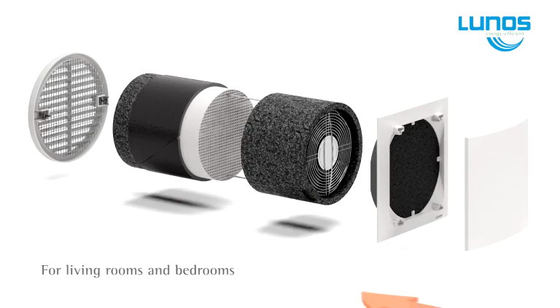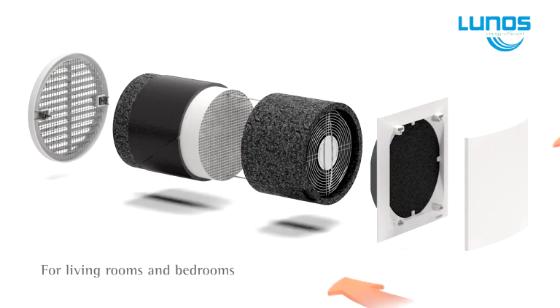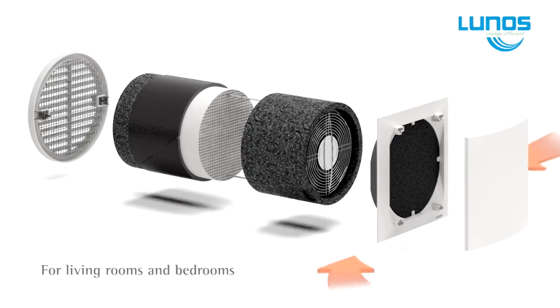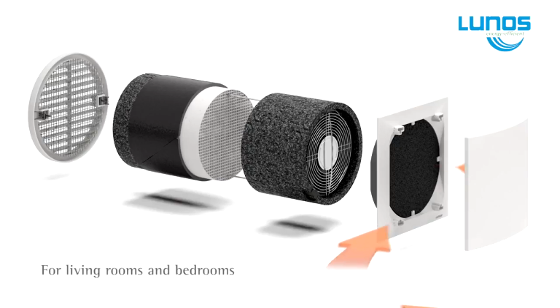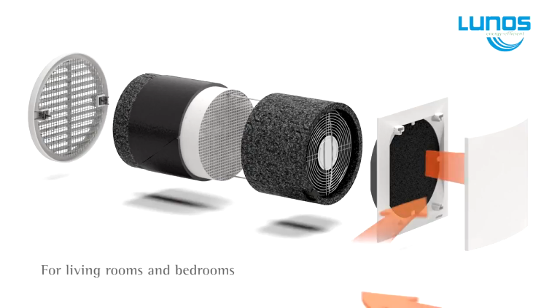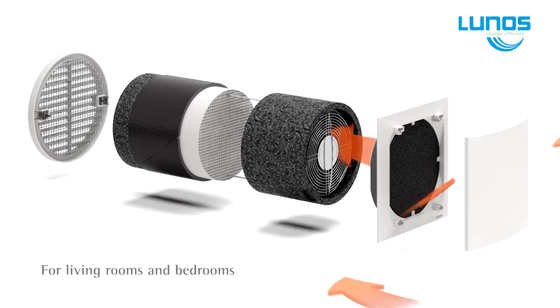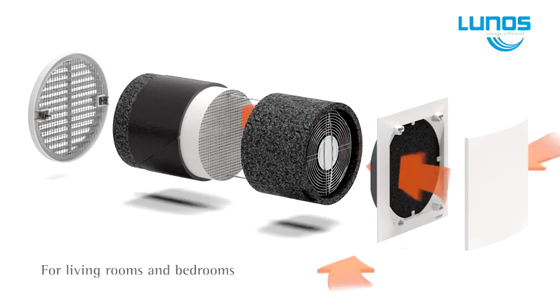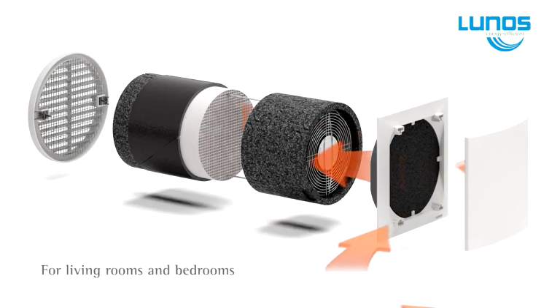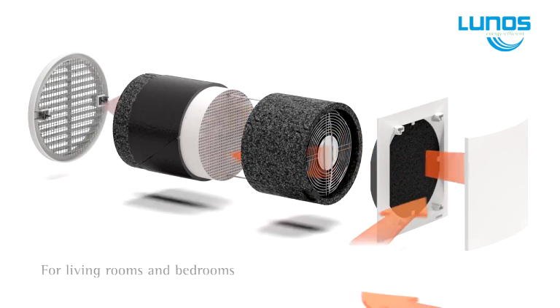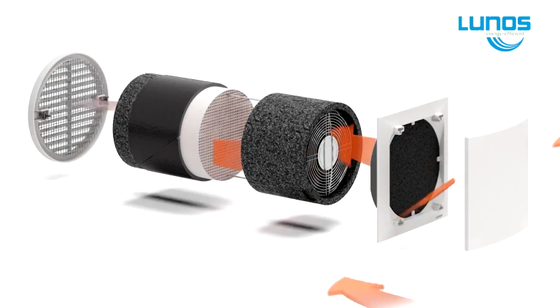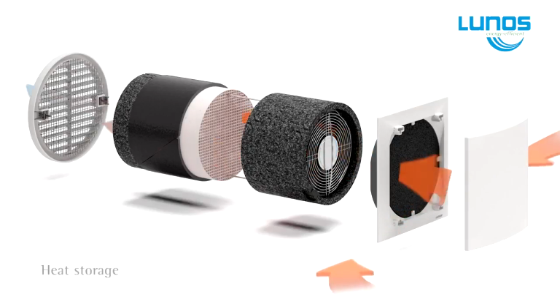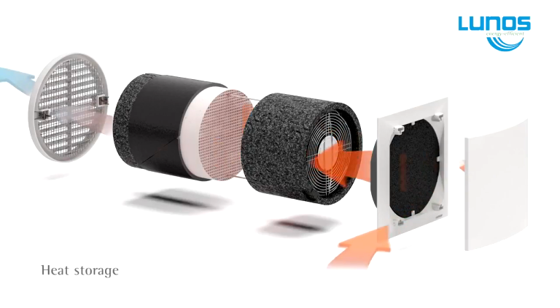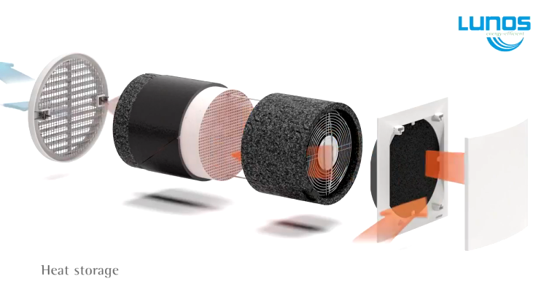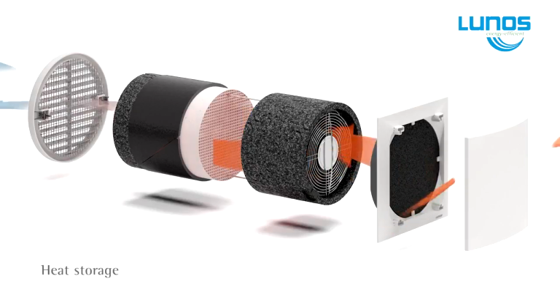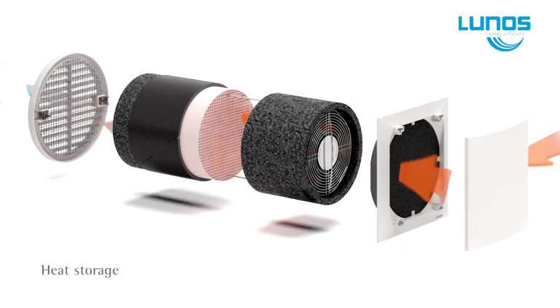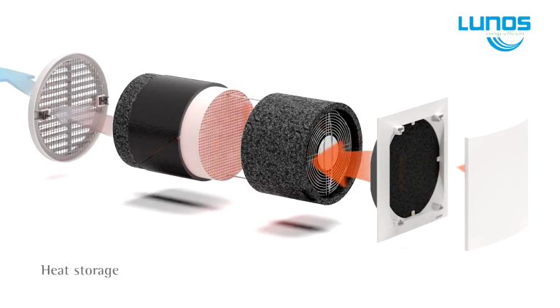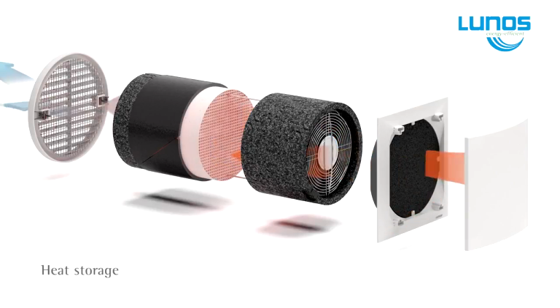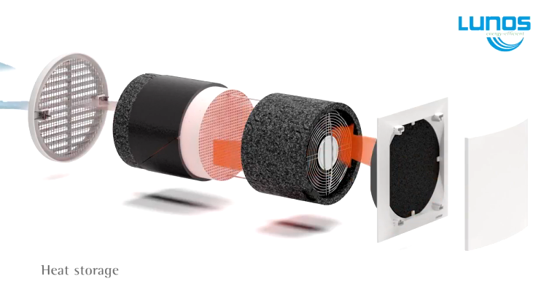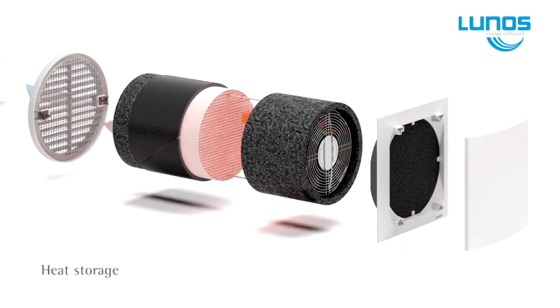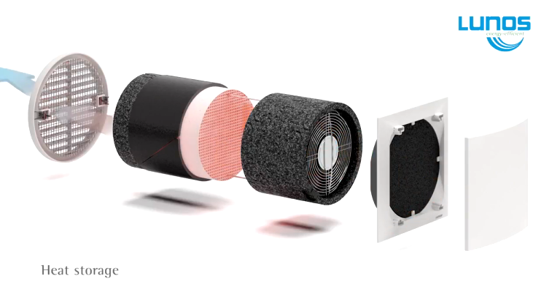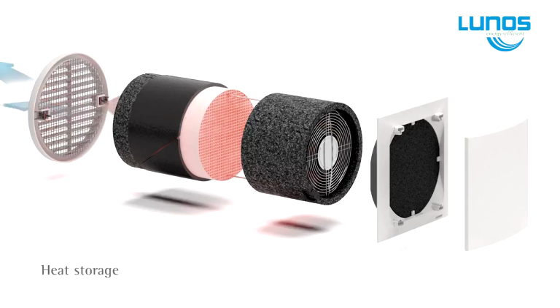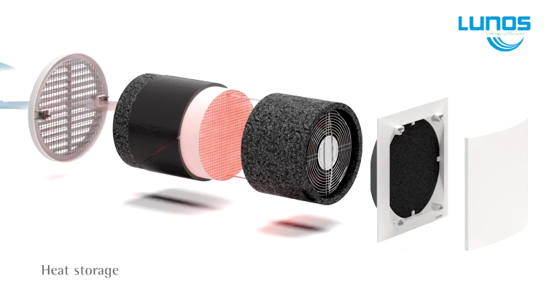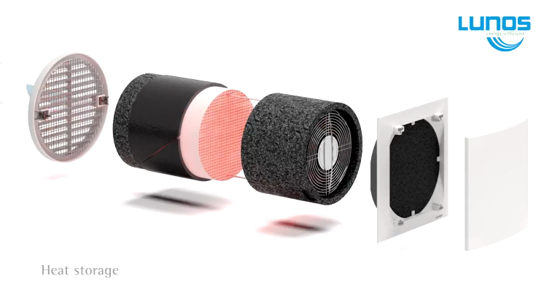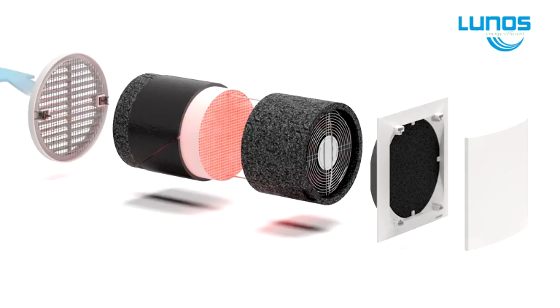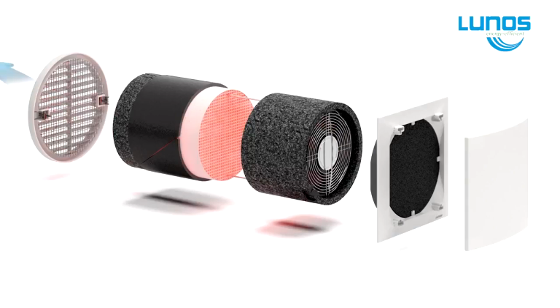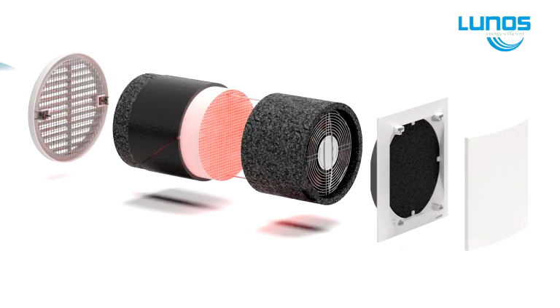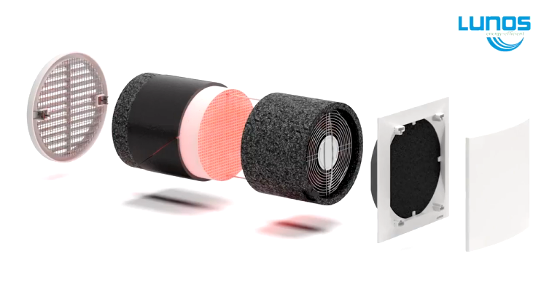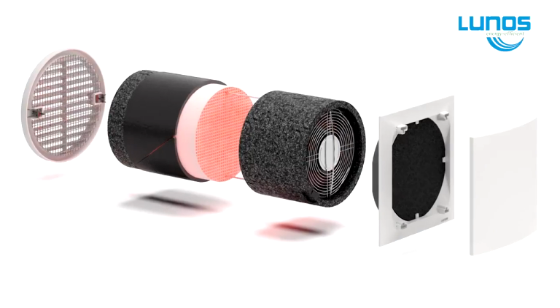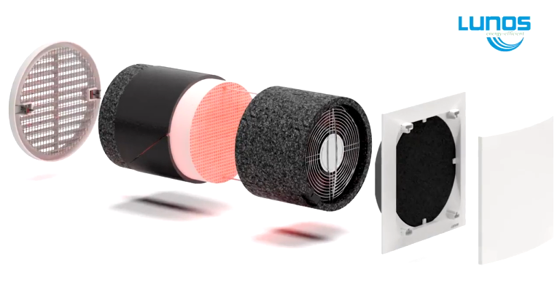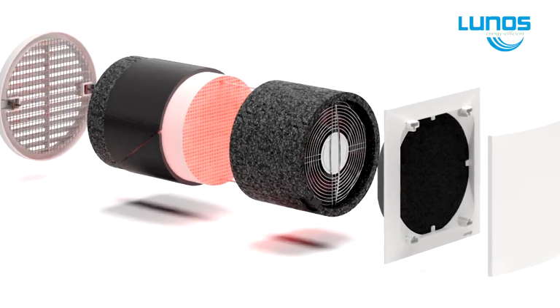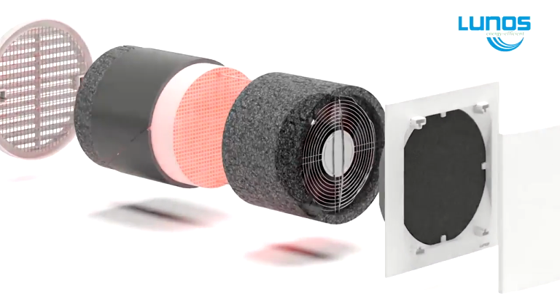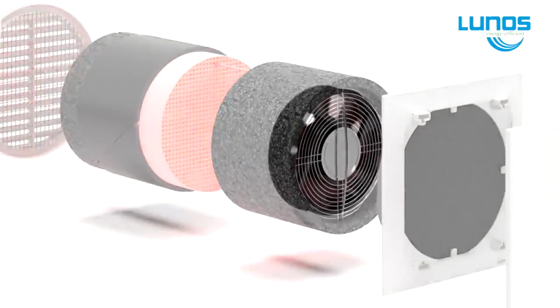The LUNOS unit sits in the wall cavity, so roof ceiling space is not required, nor is there the expense of a fully ducted heat ventilation system.